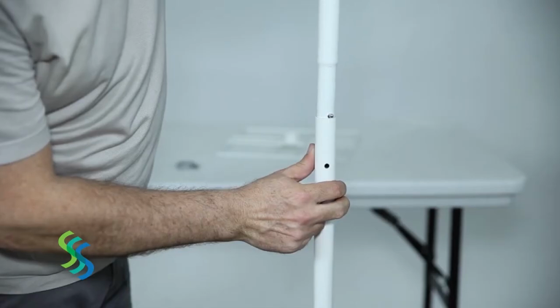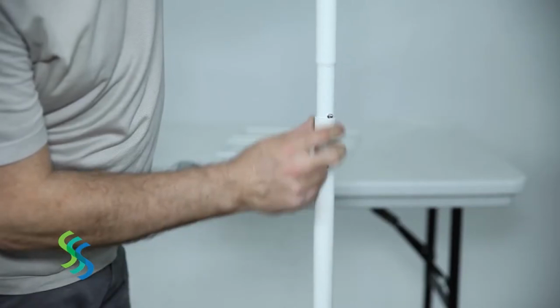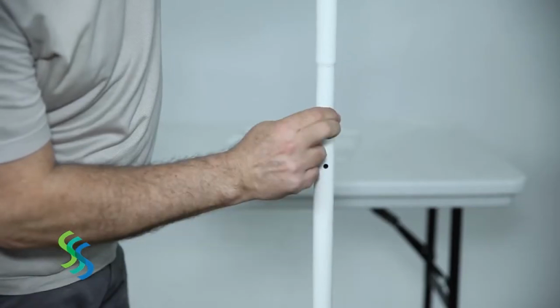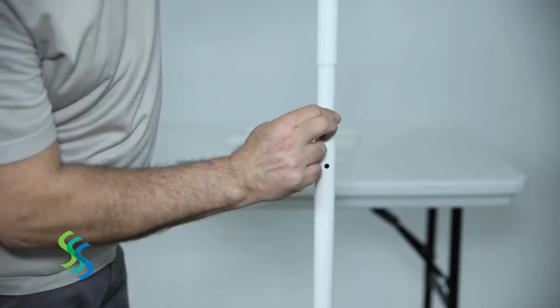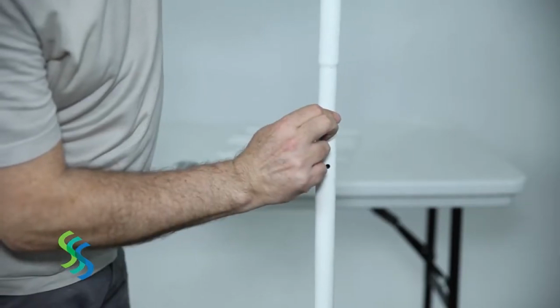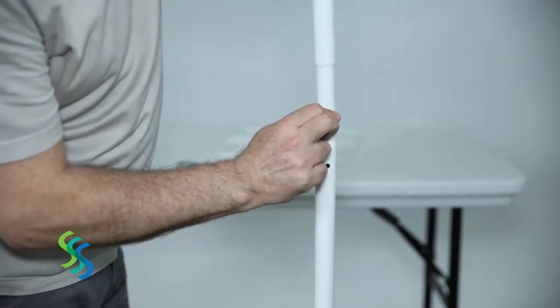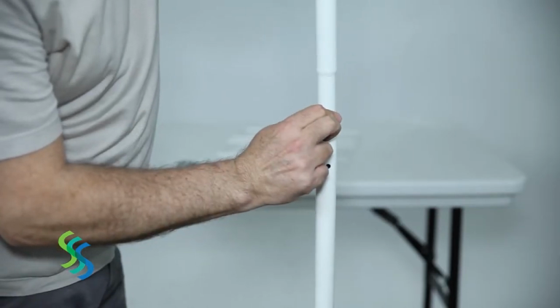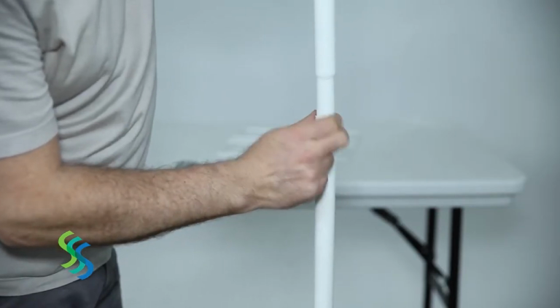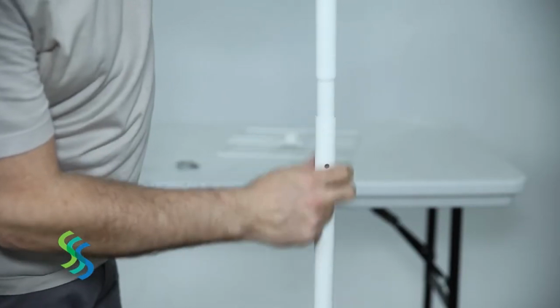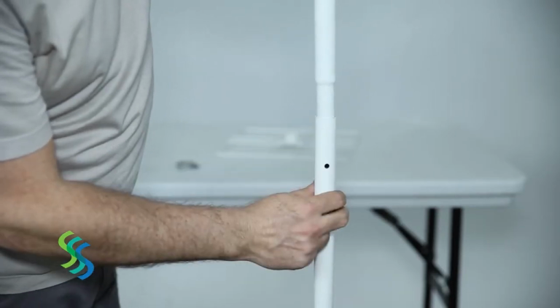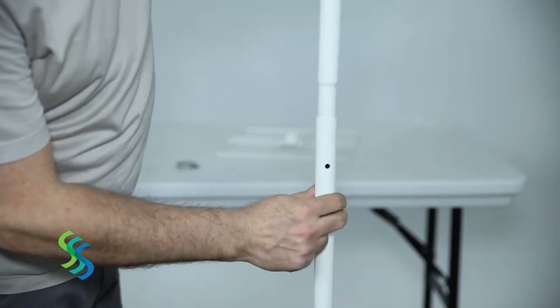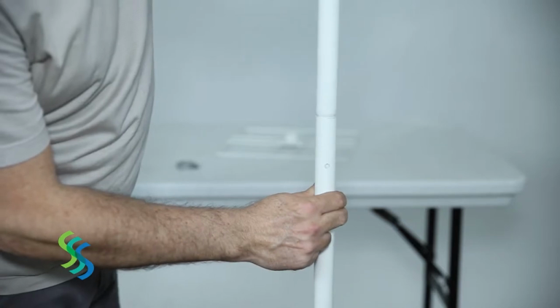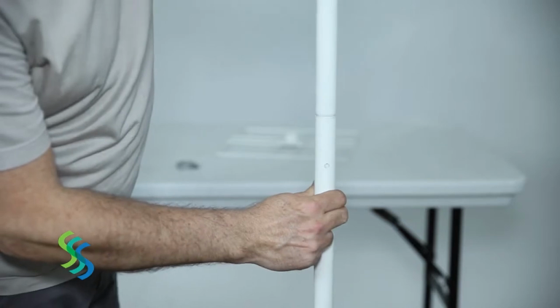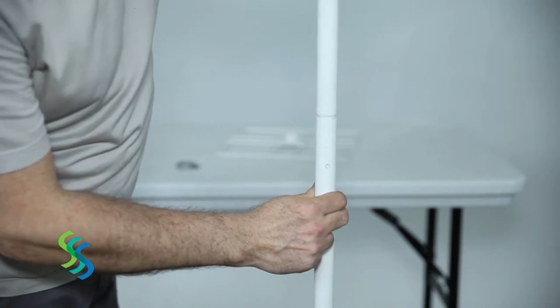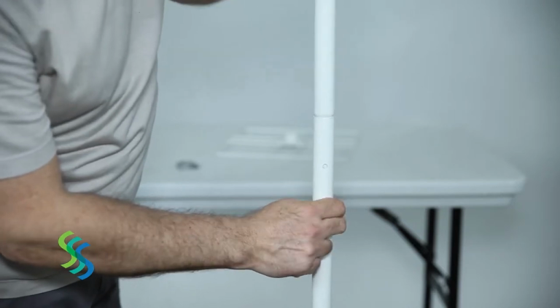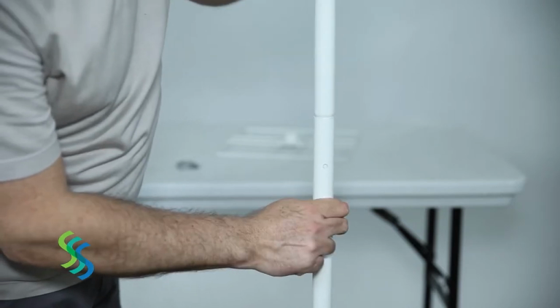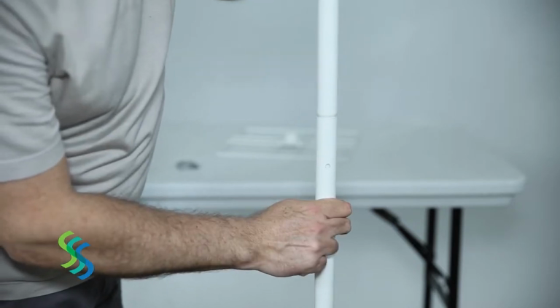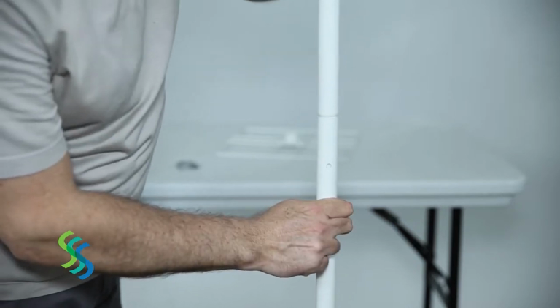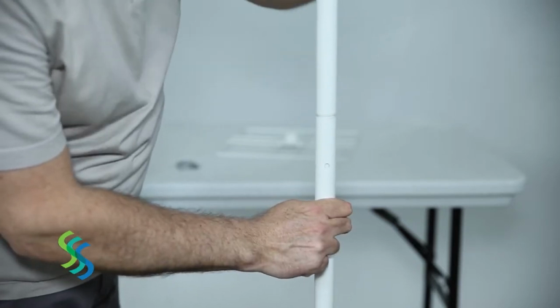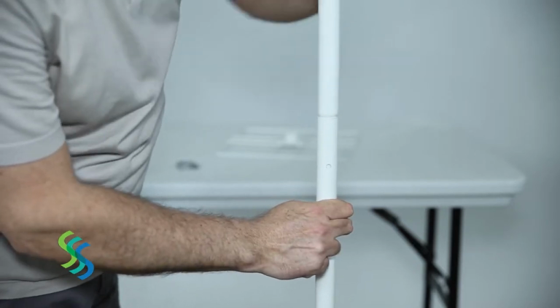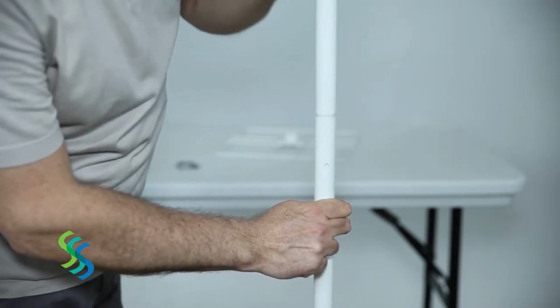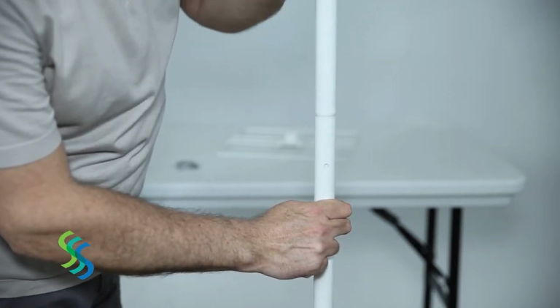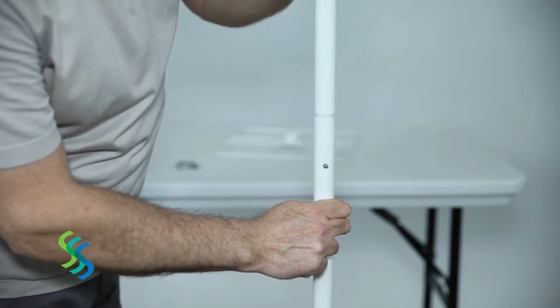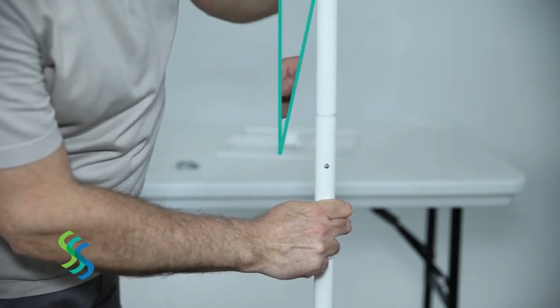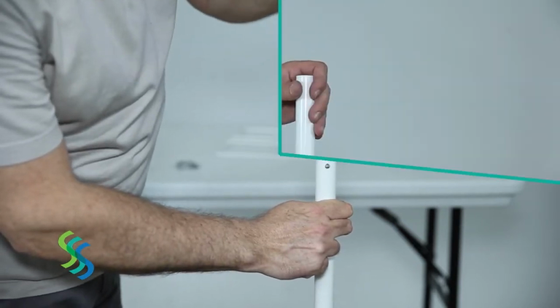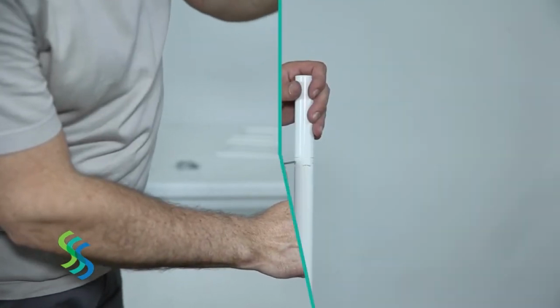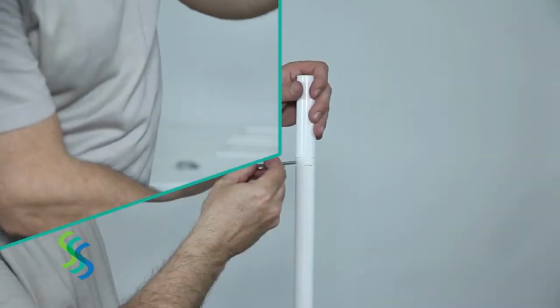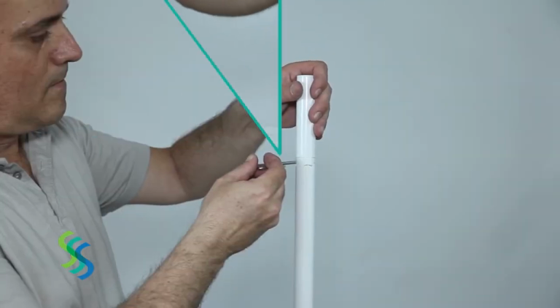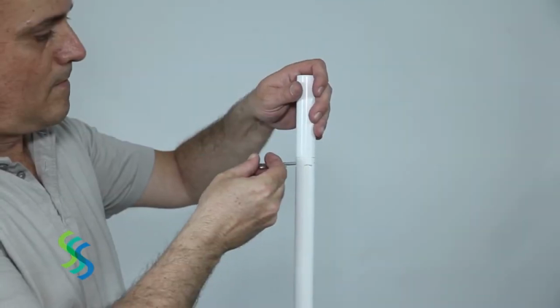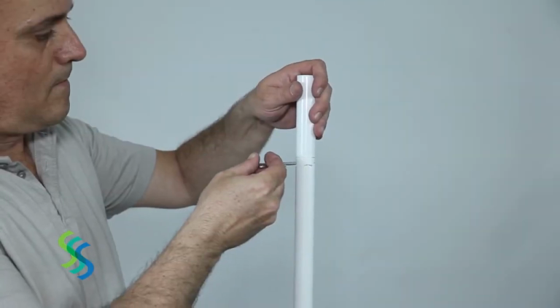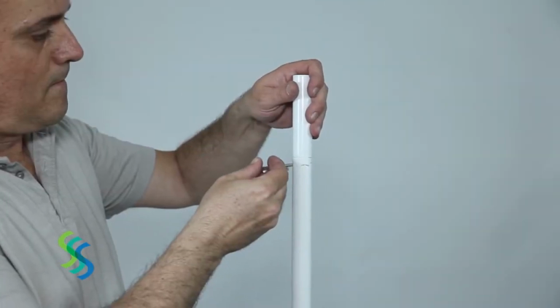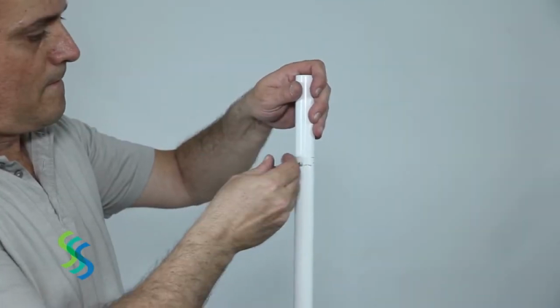Press the button on the upper pole. Insert the upper pole into the lower pole. Twist the pole until the button pops out.